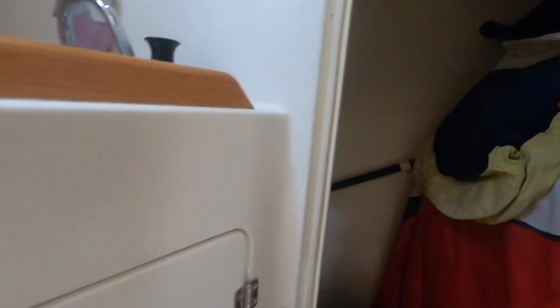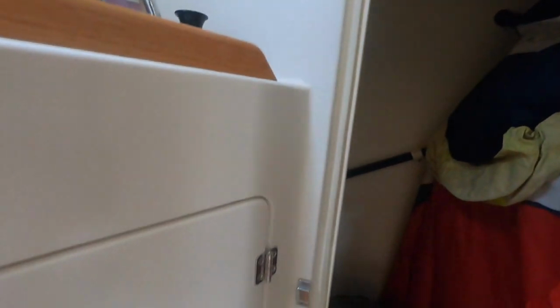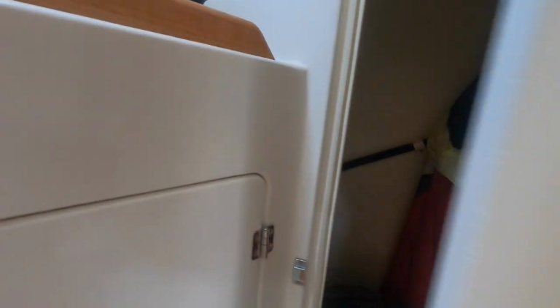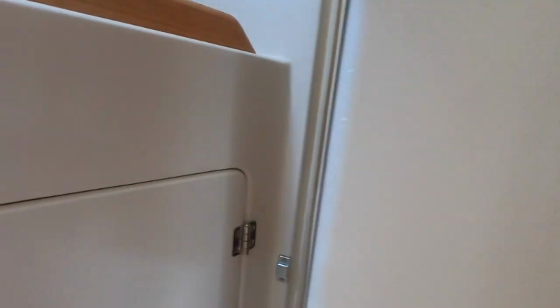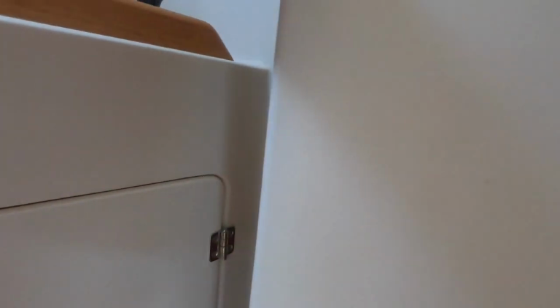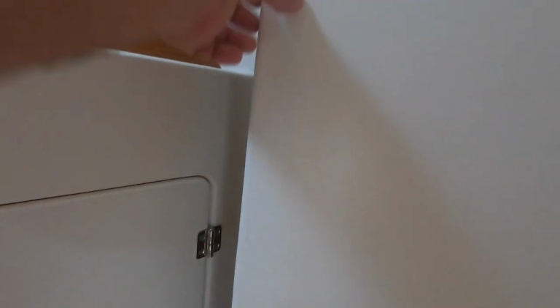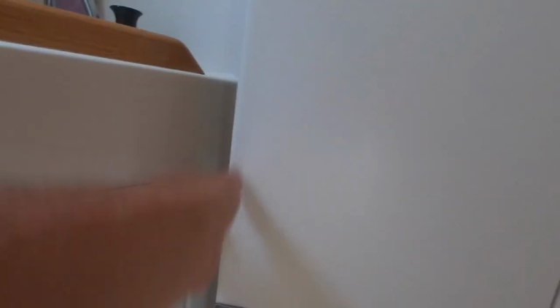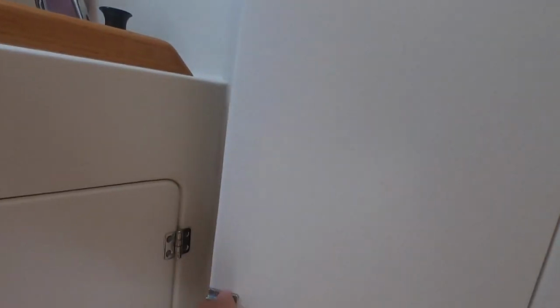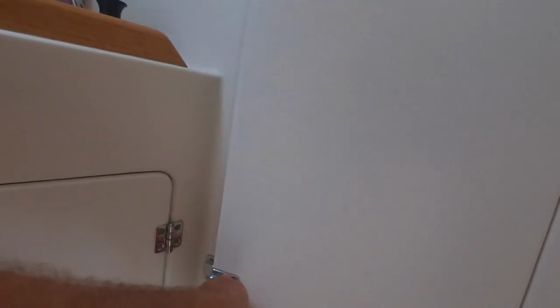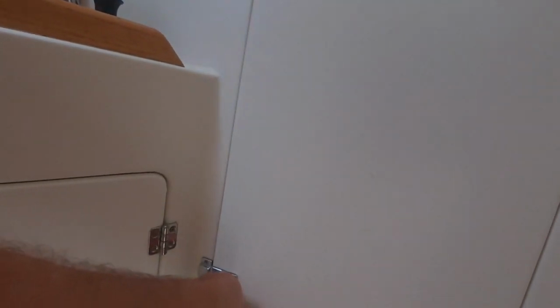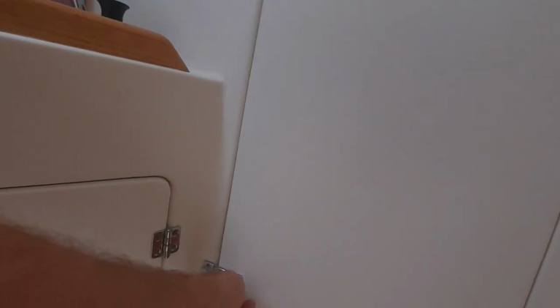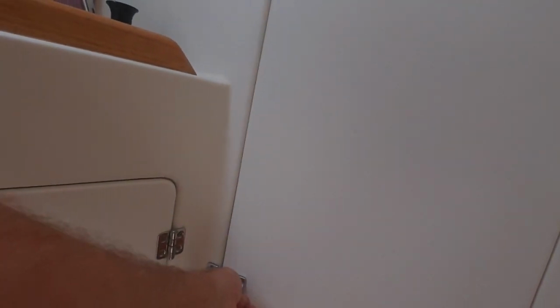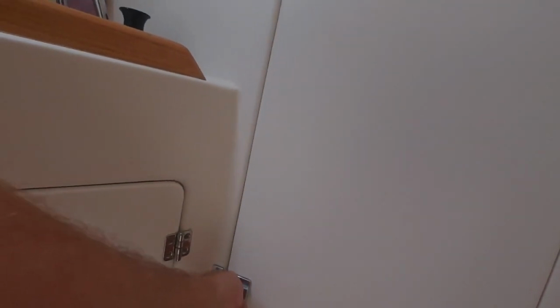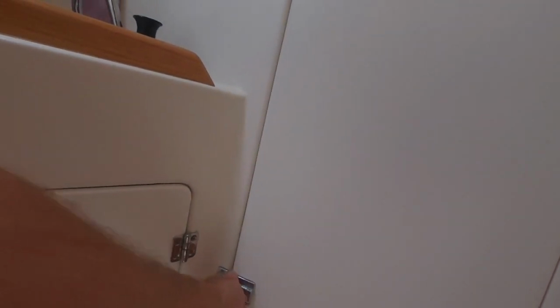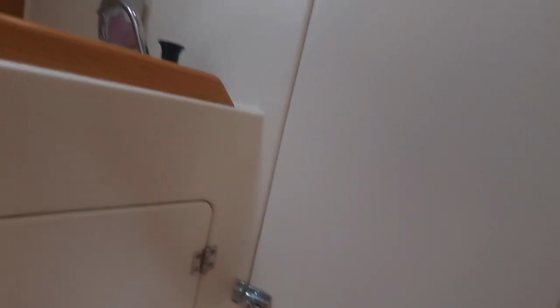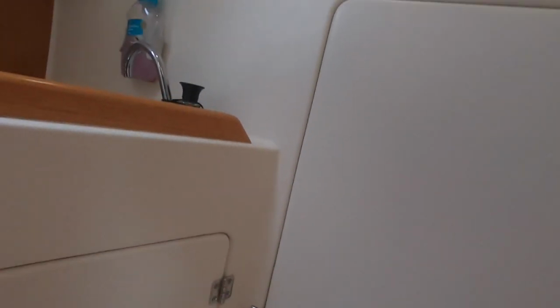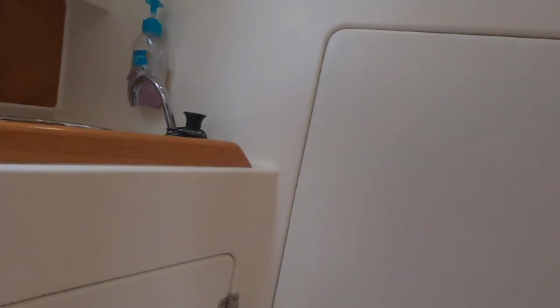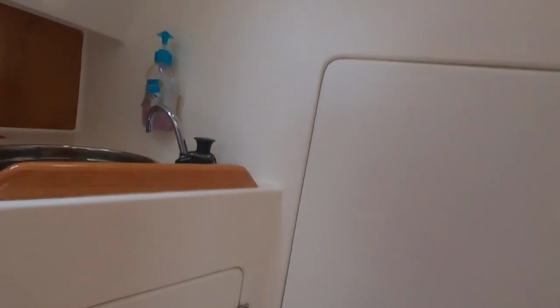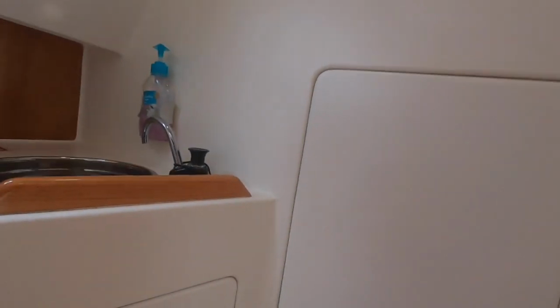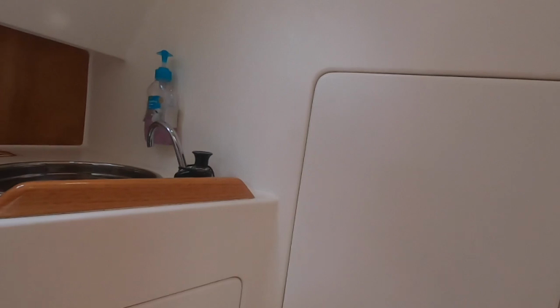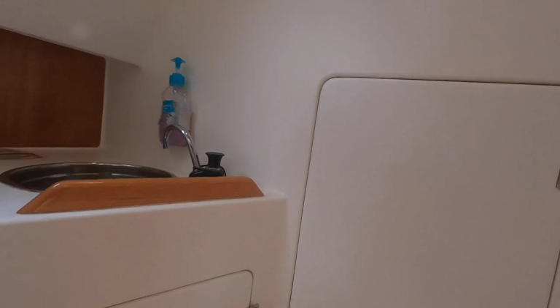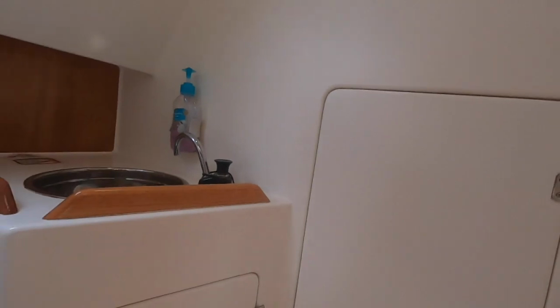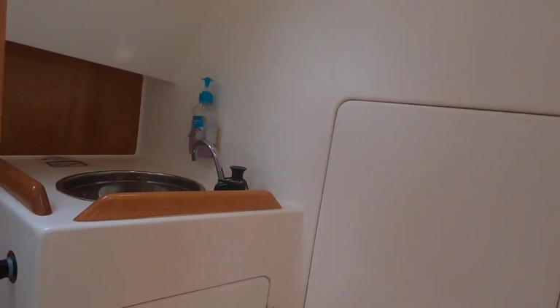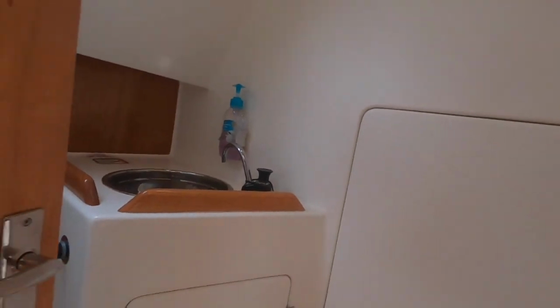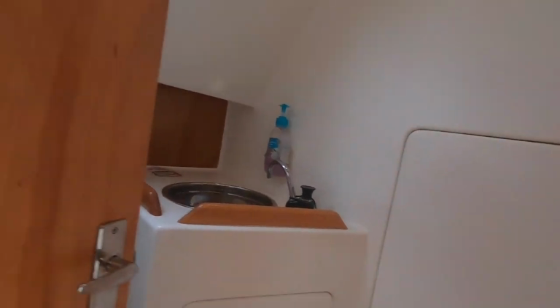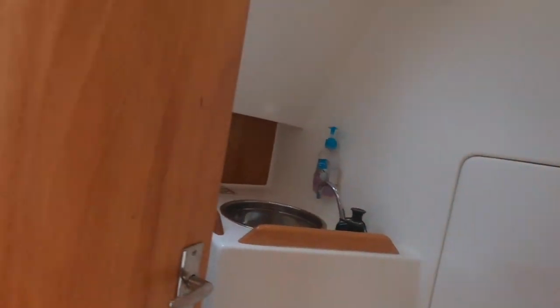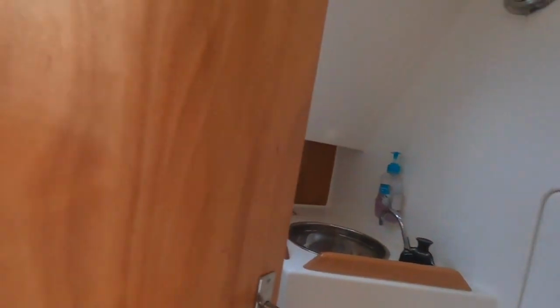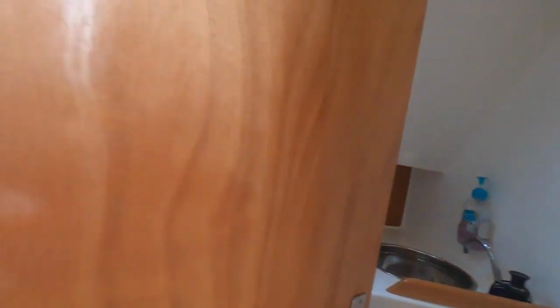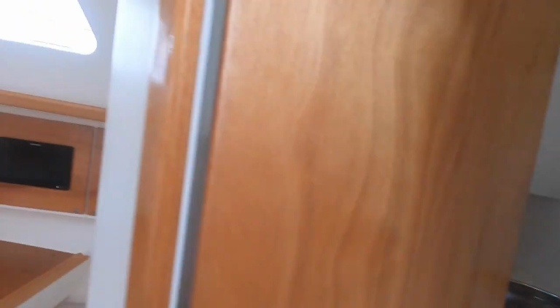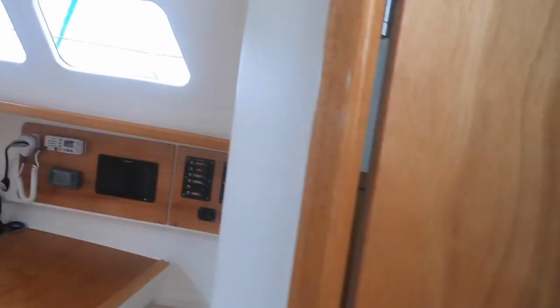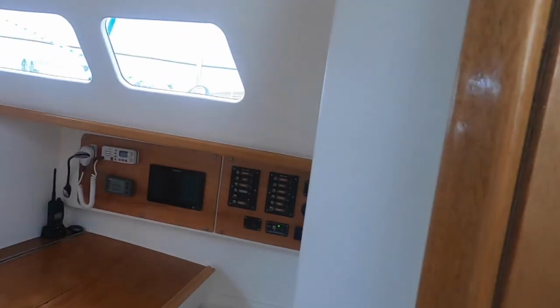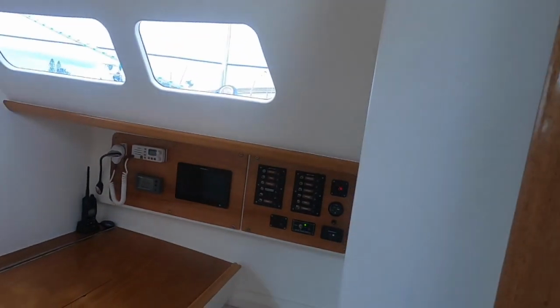The feel walking around this boat — it's really solid. It's been very nicely put together and beautifully maintained.